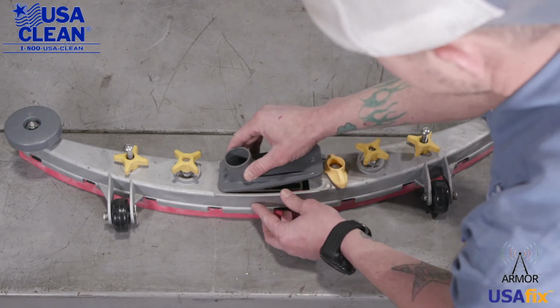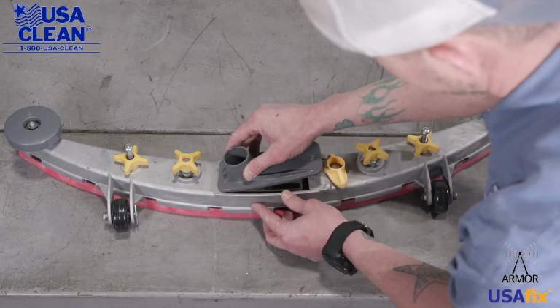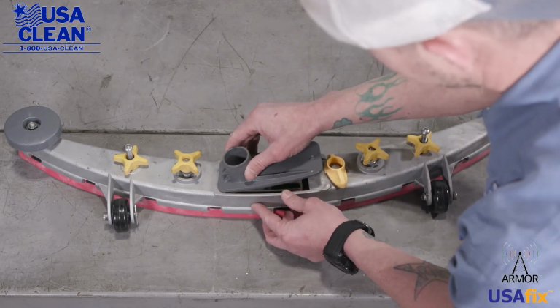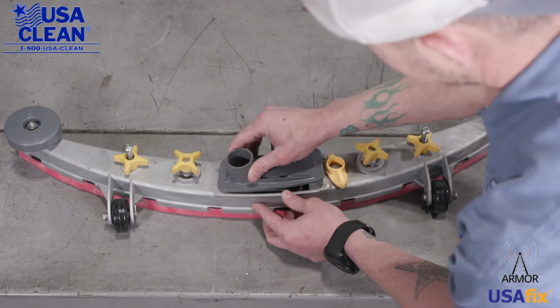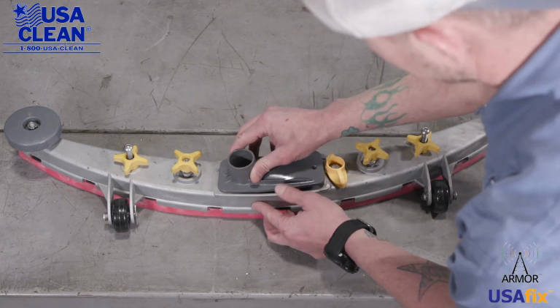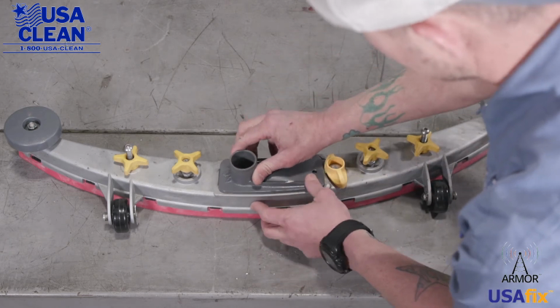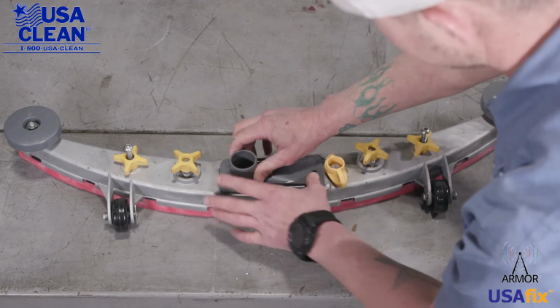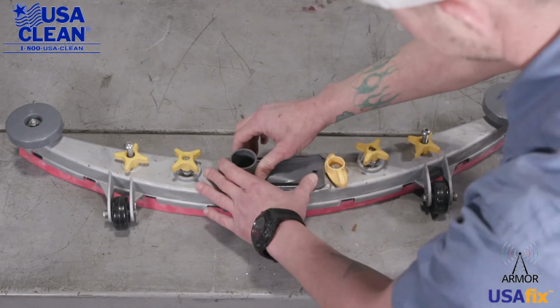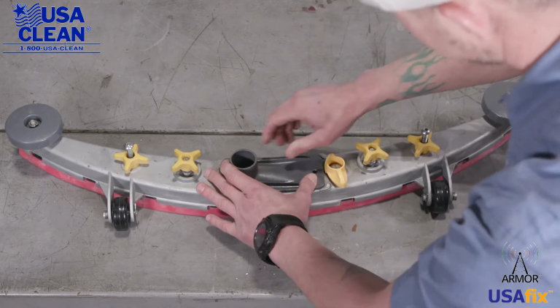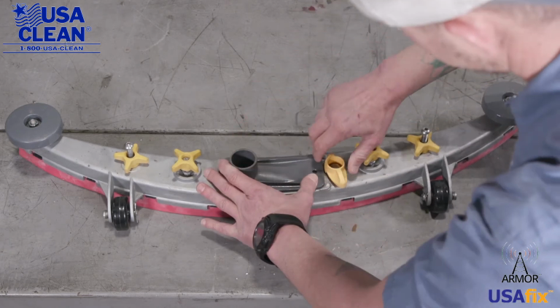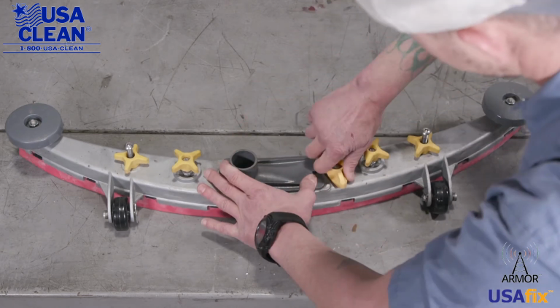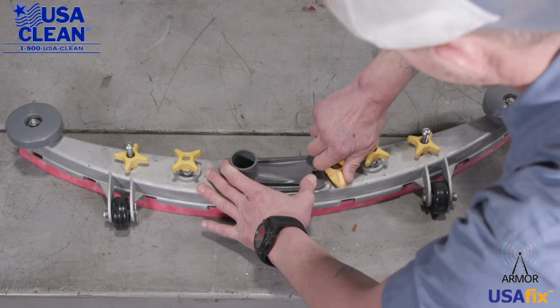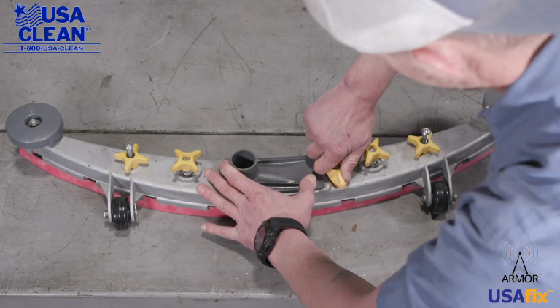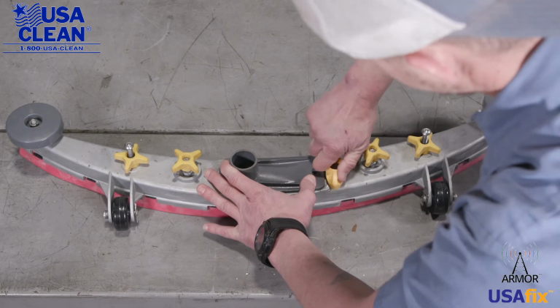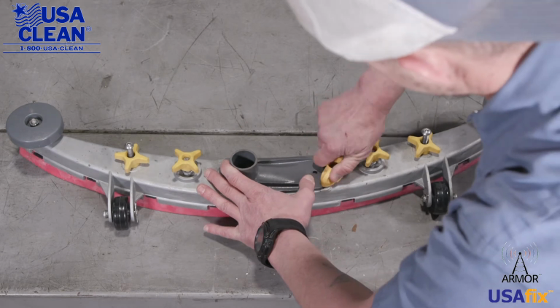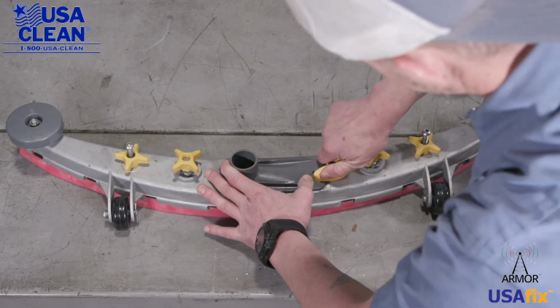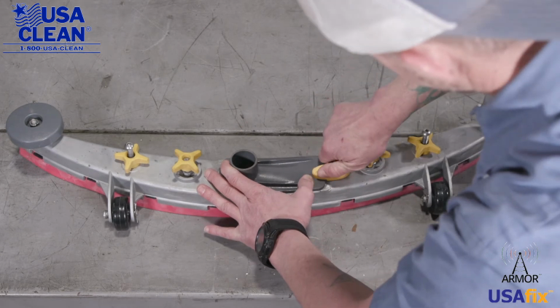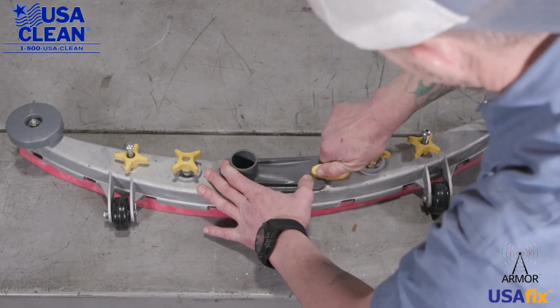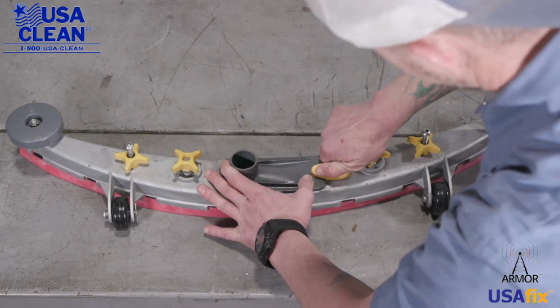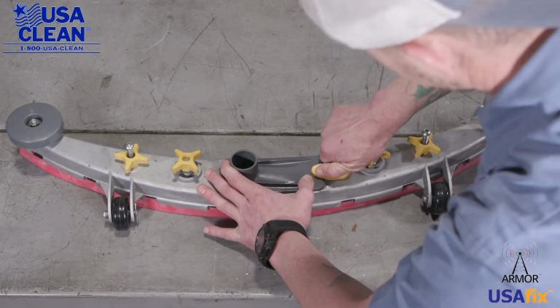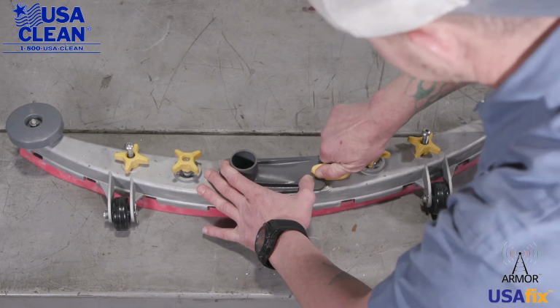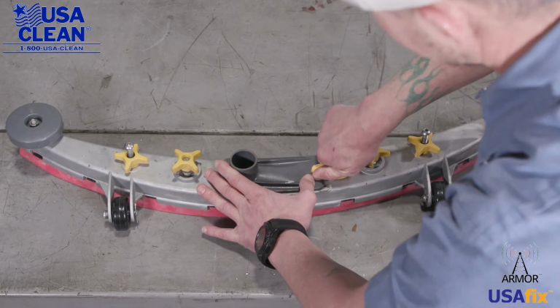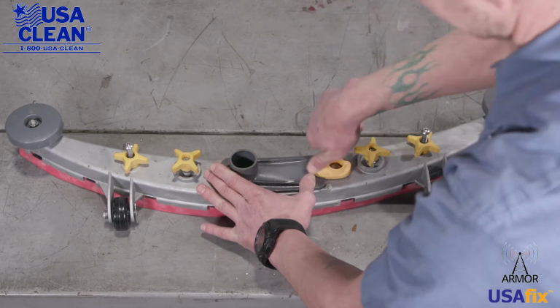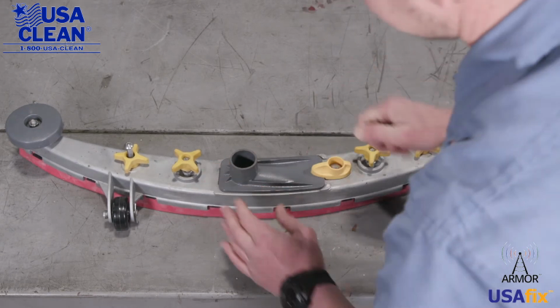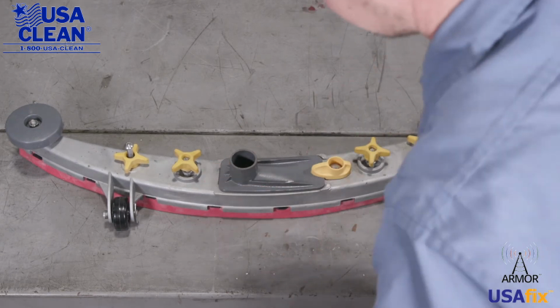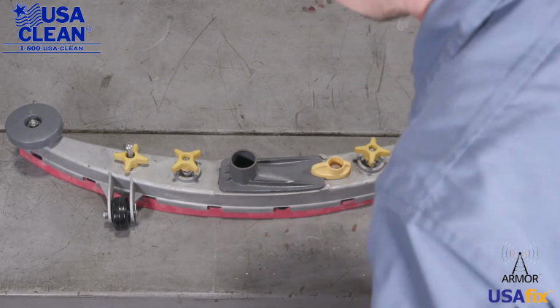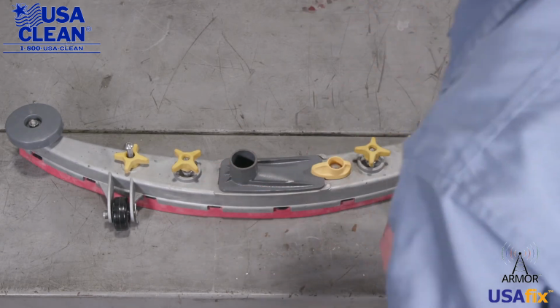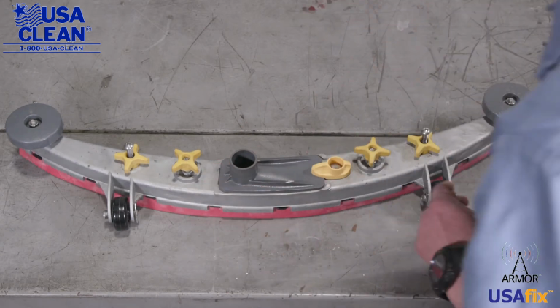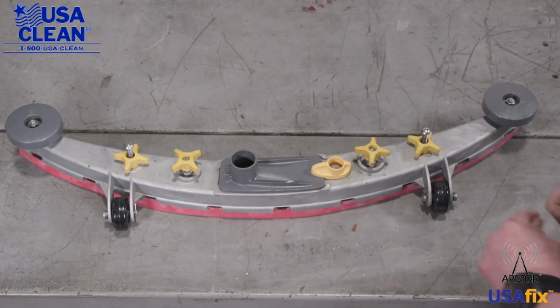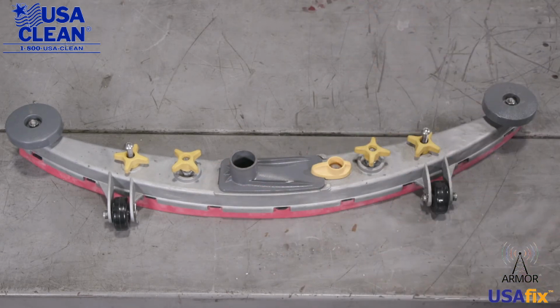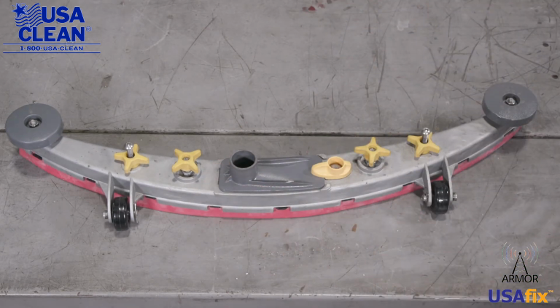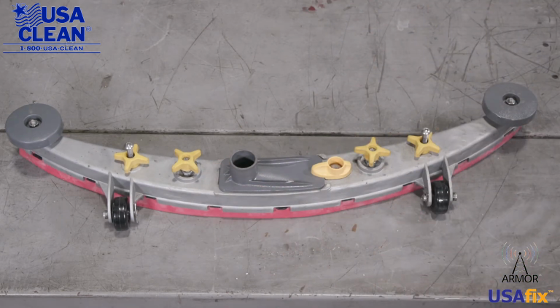Put it back on, twist and lock, and that's done.